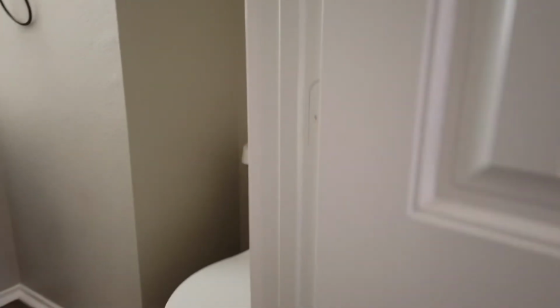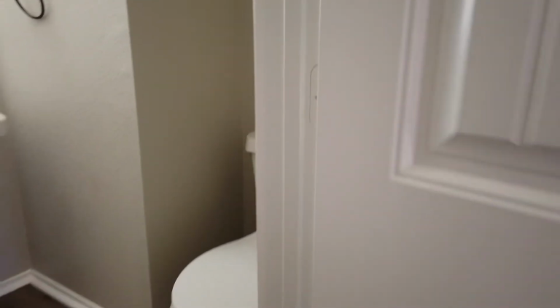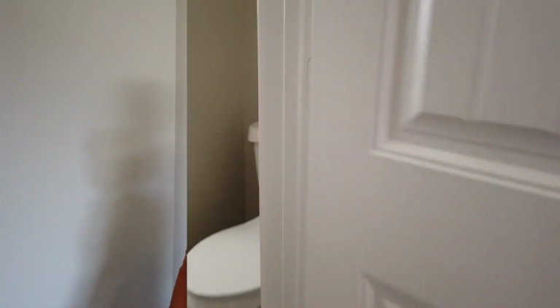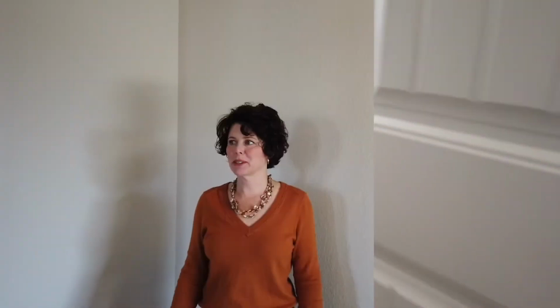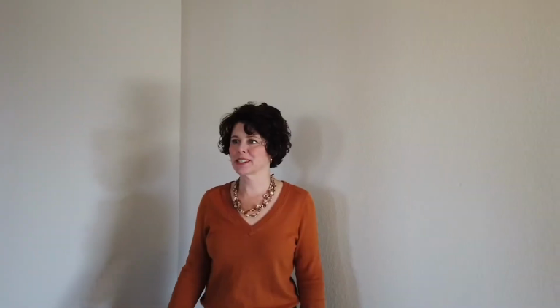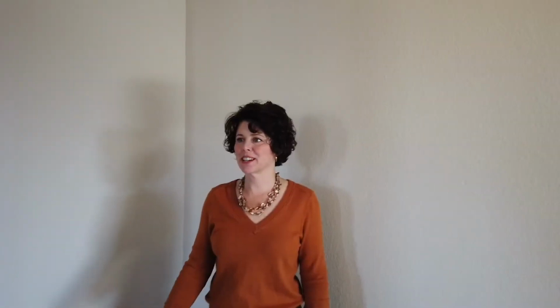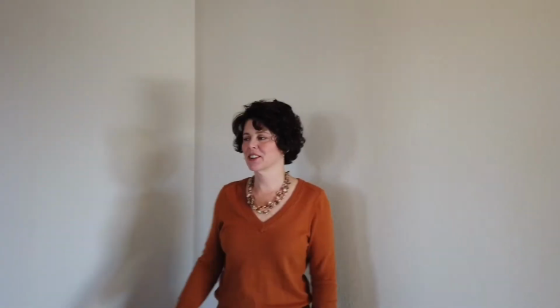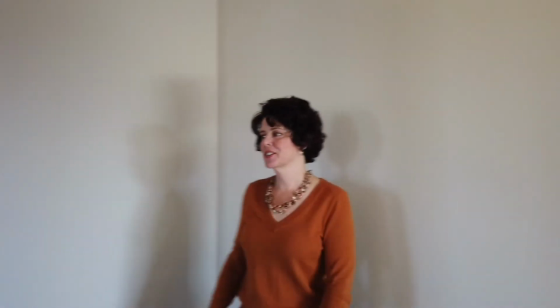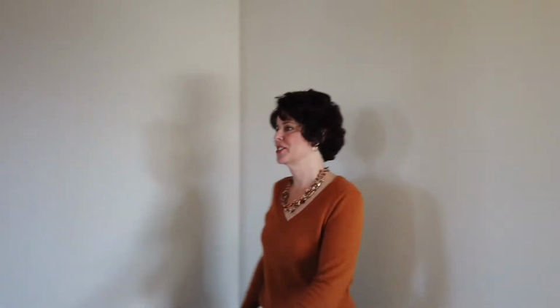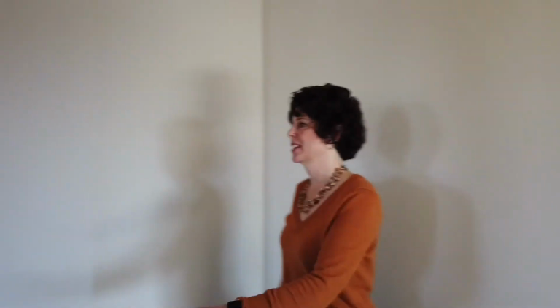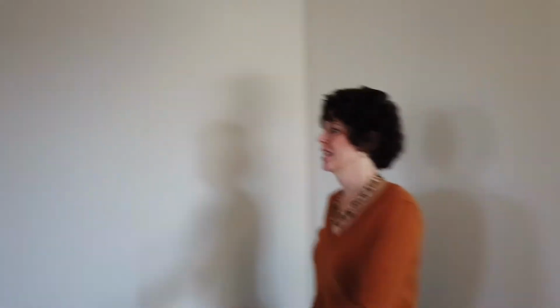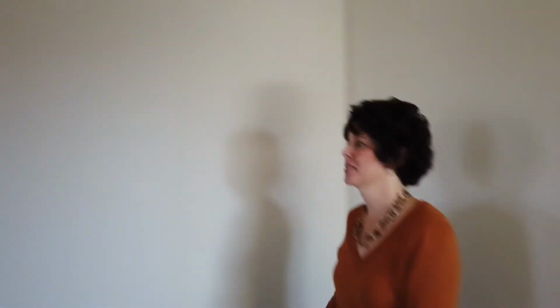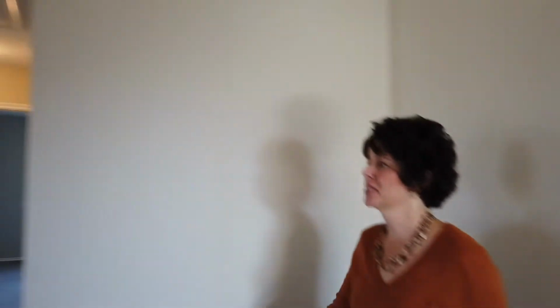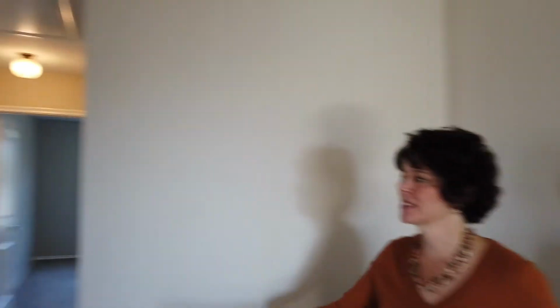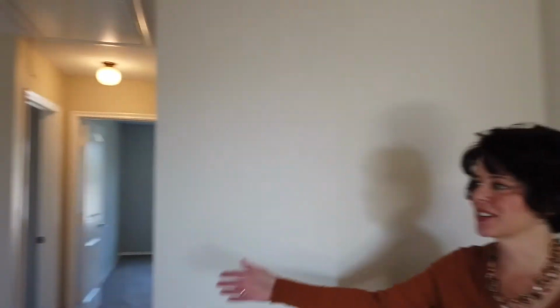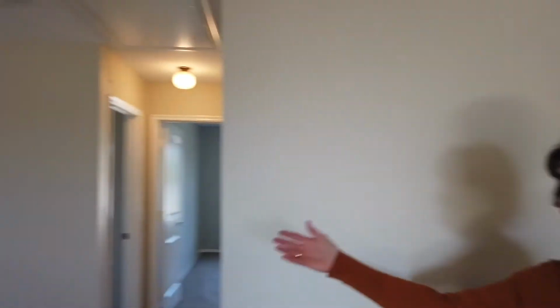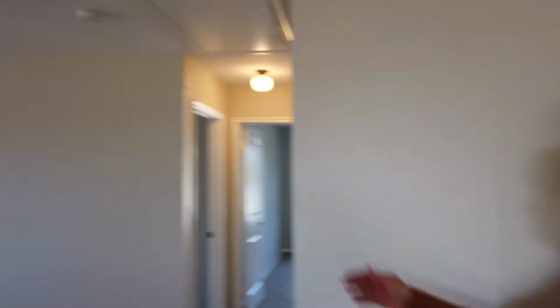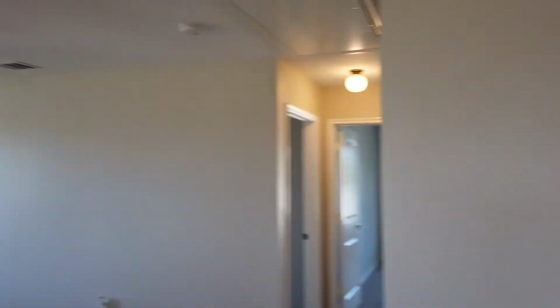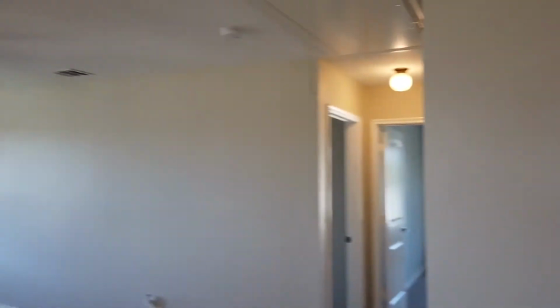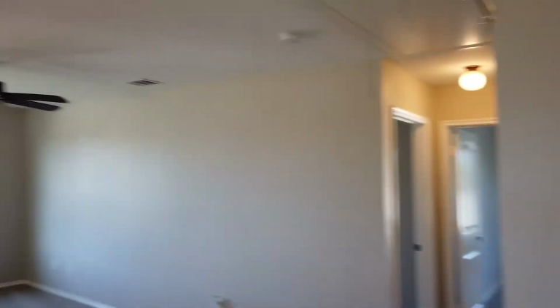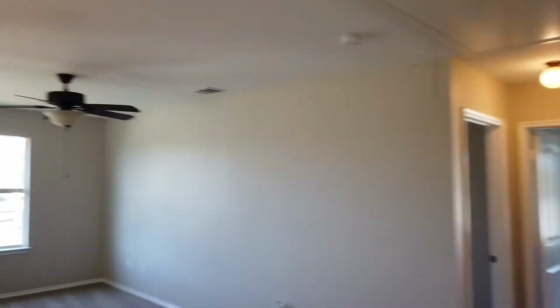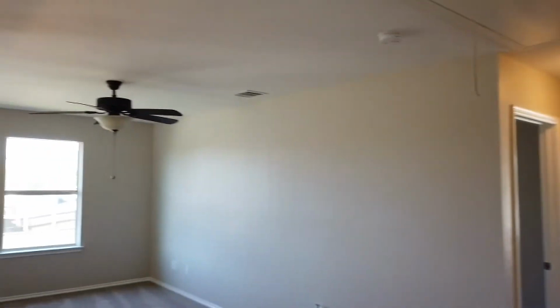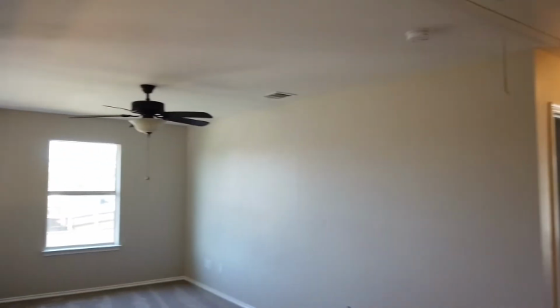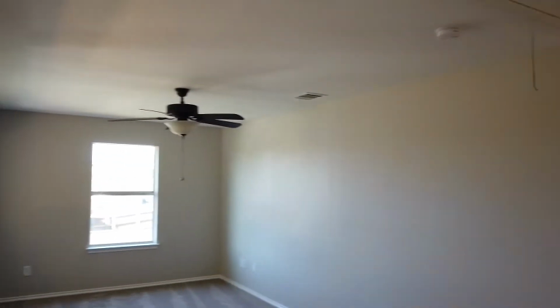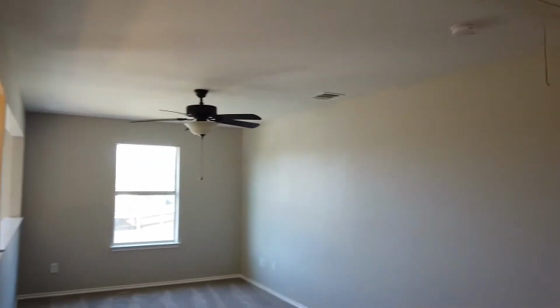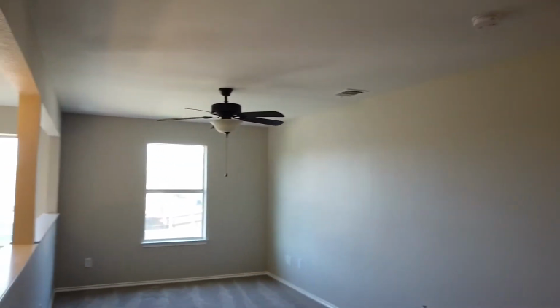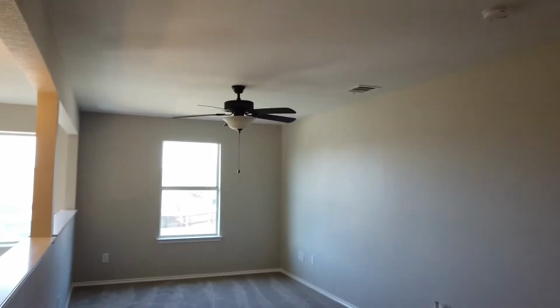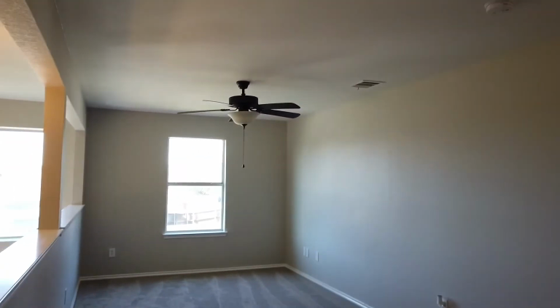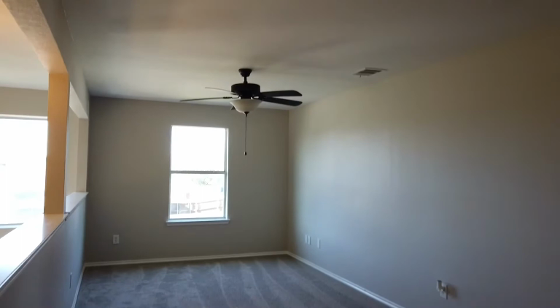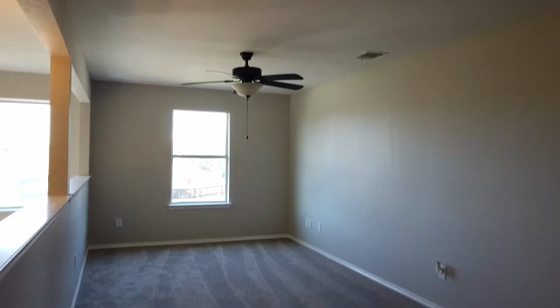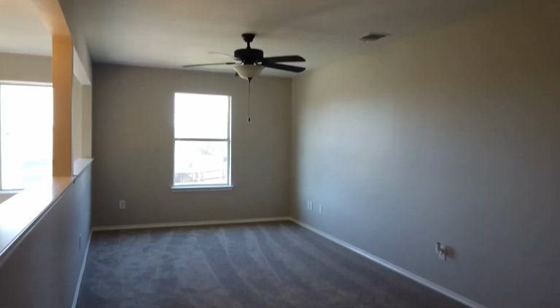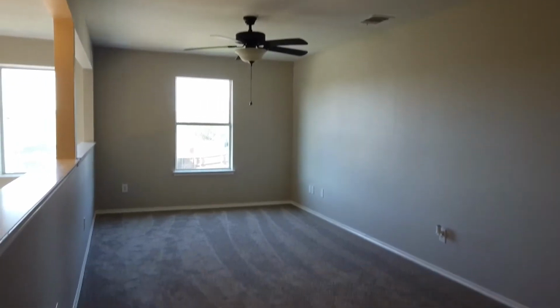Top of the stairs. To the left of the stairs we have a game room loft with a ceiling fan.